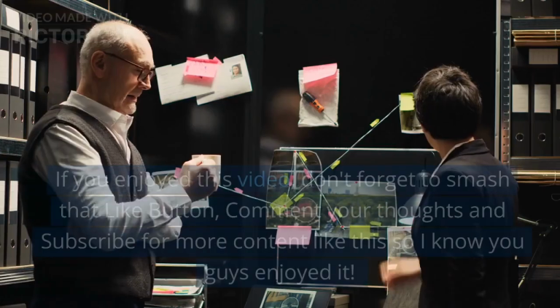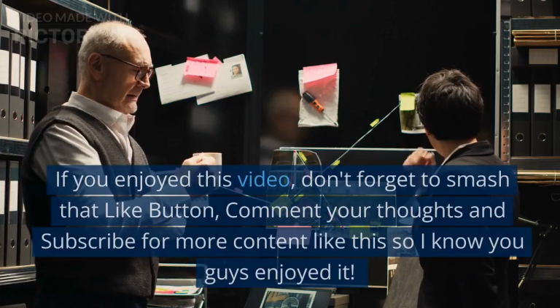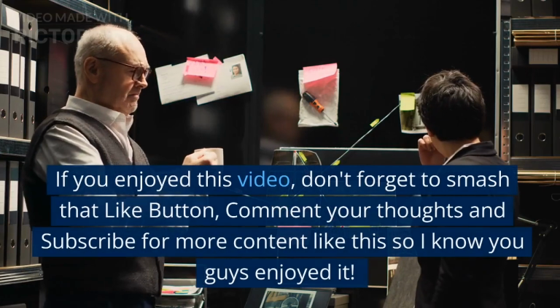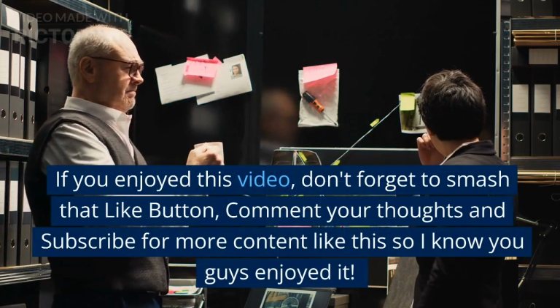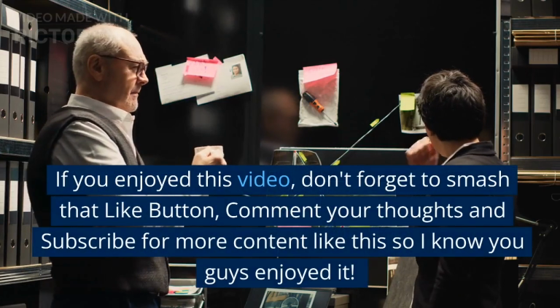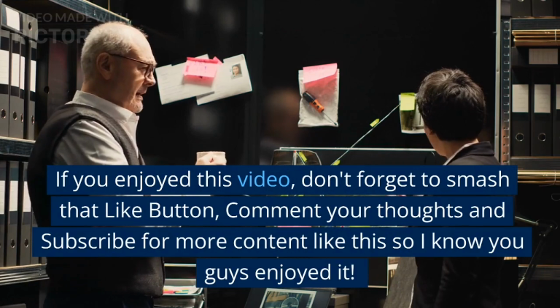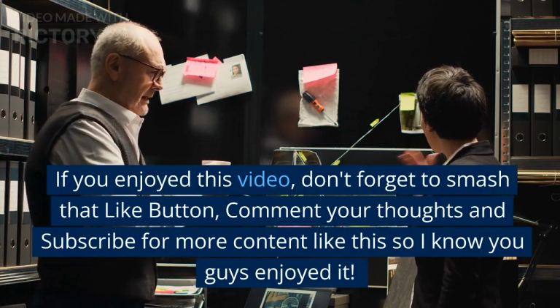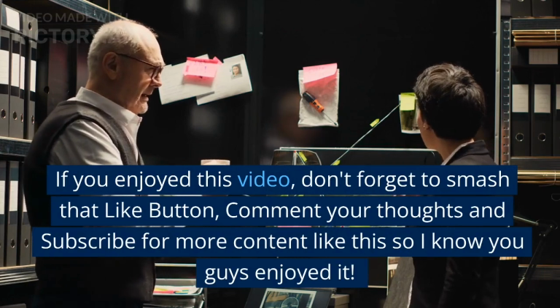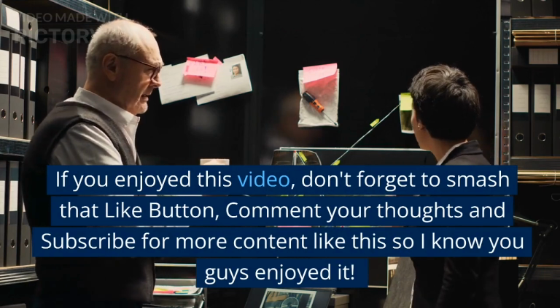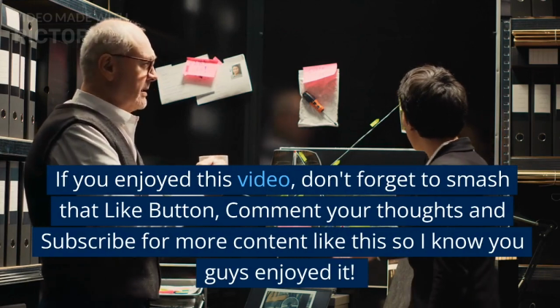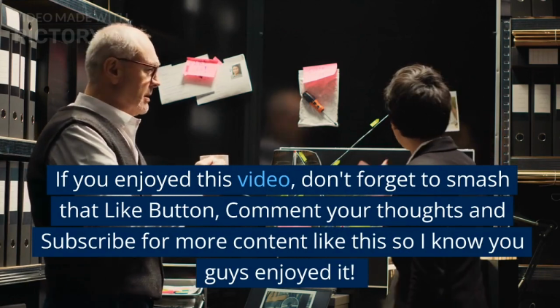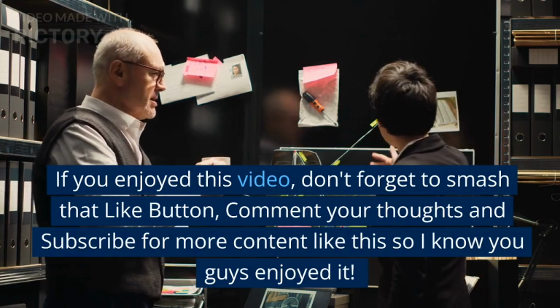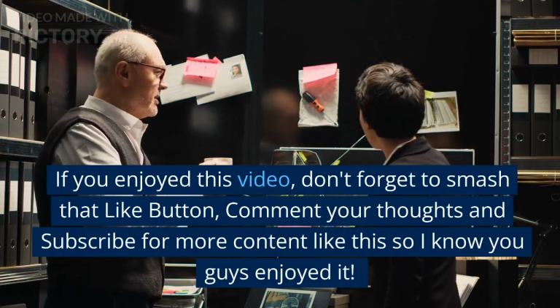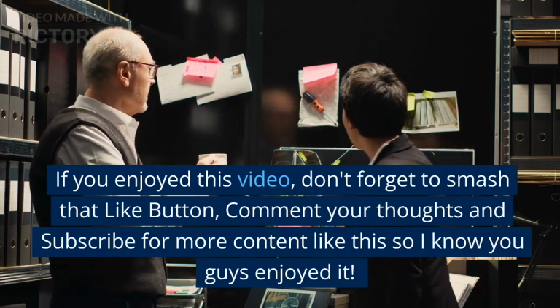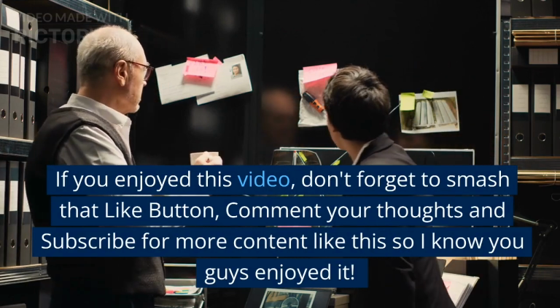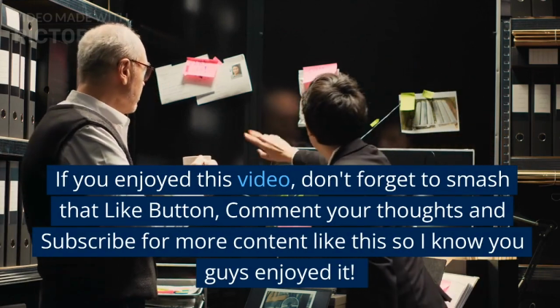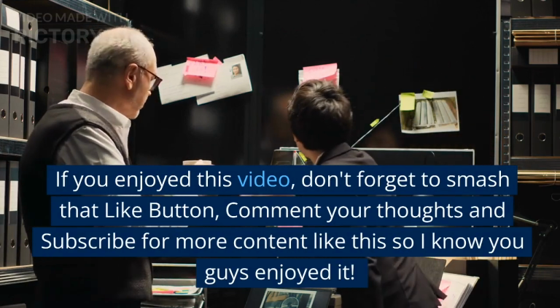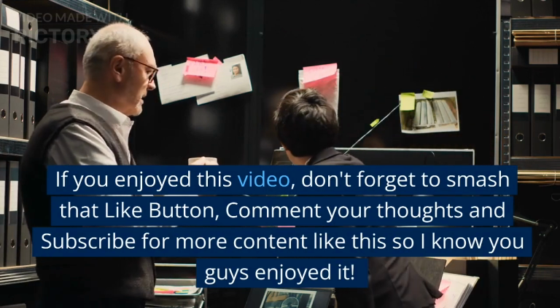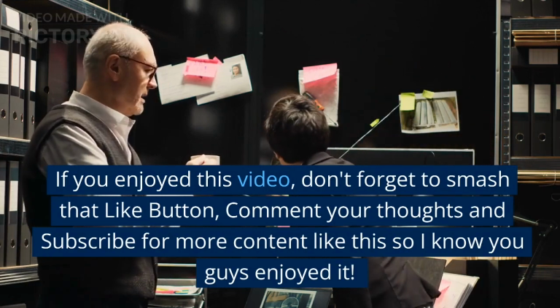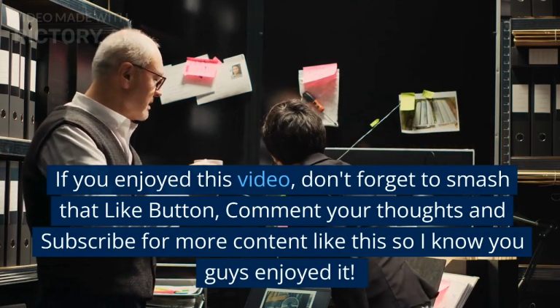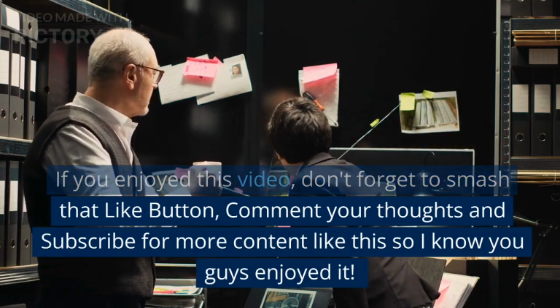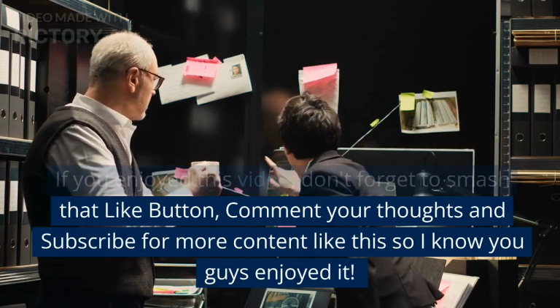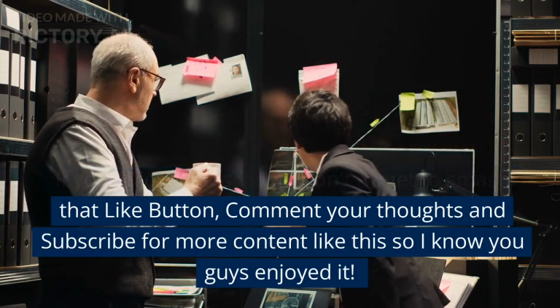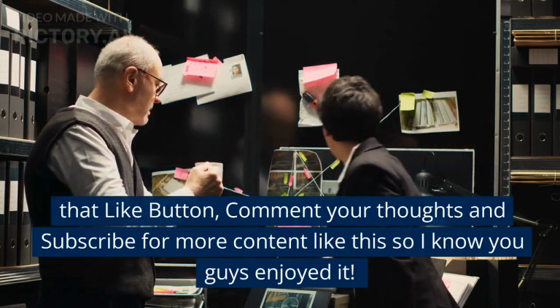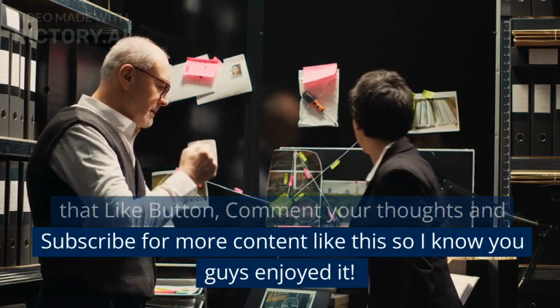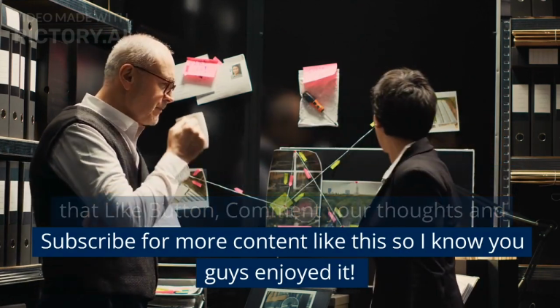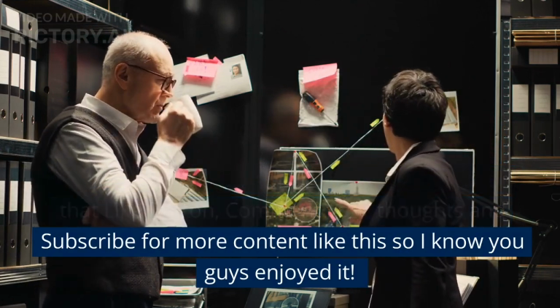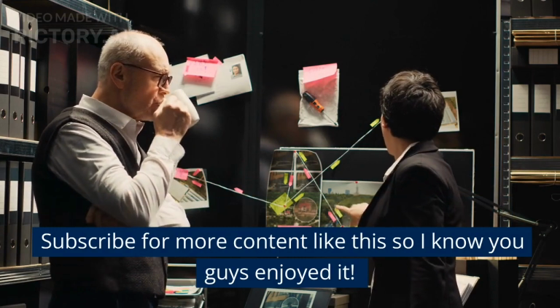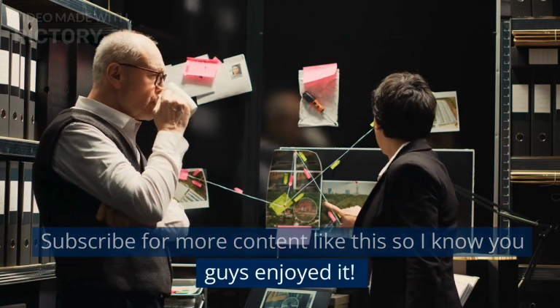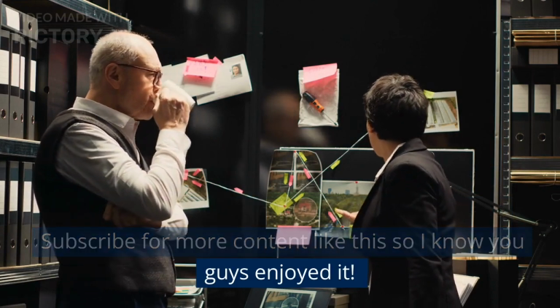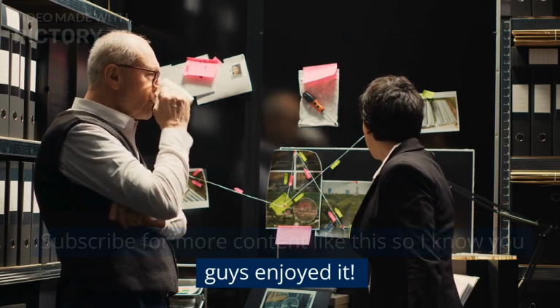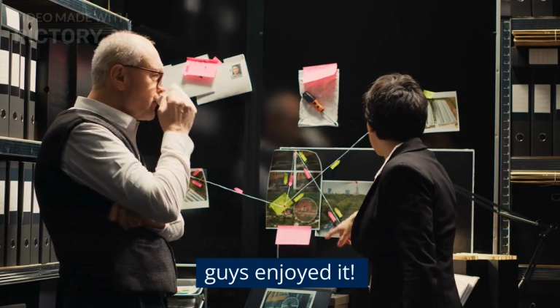If you enjoyed this video, don't forget to smash that like button, comment your thoughts and subscribe for more content like this, so I know you guys enjoyed it.